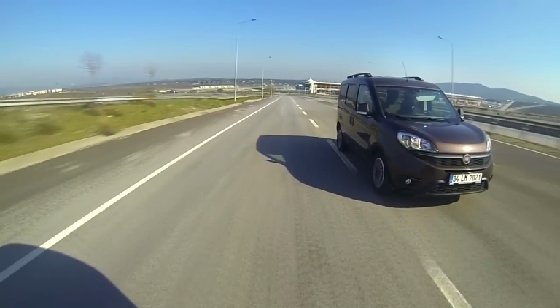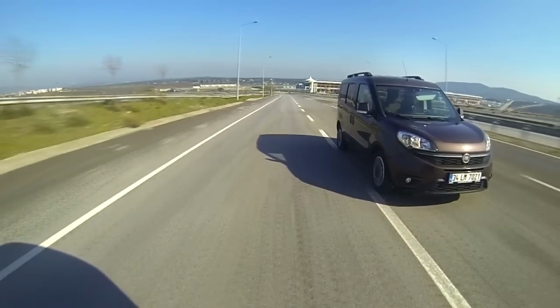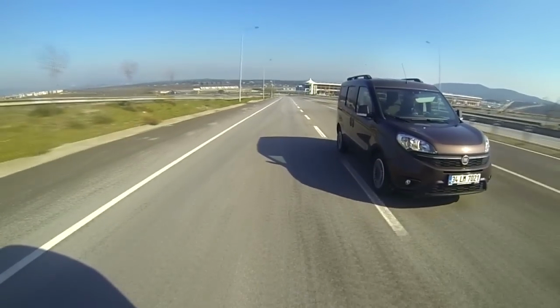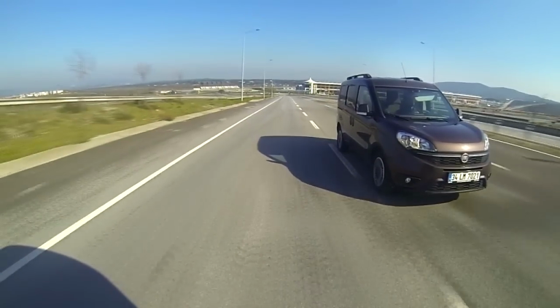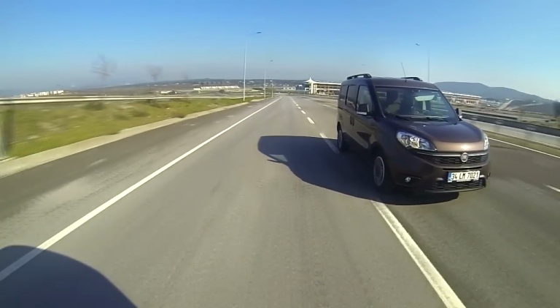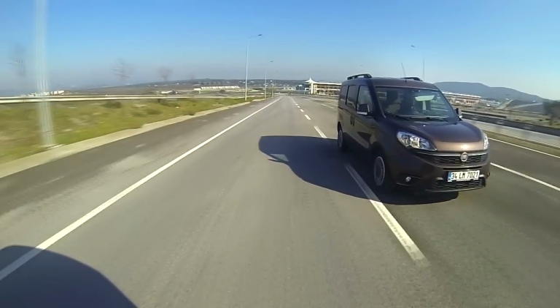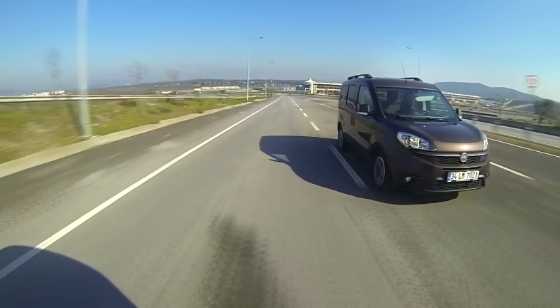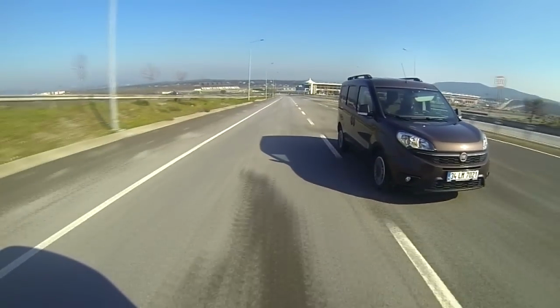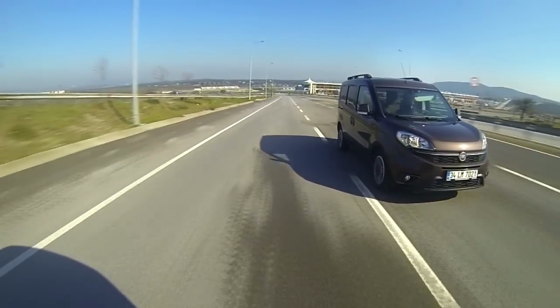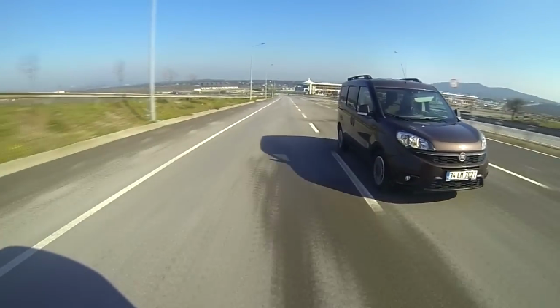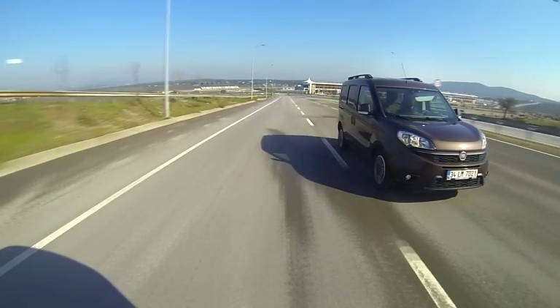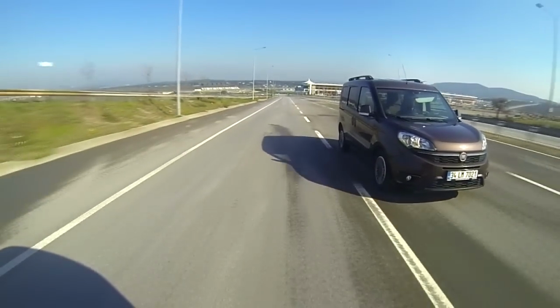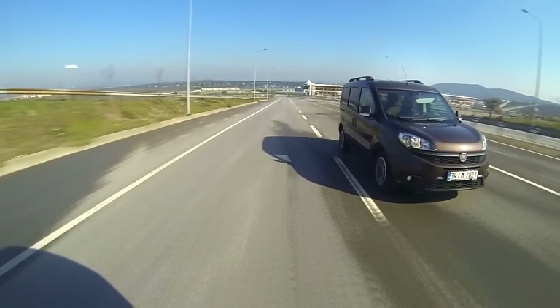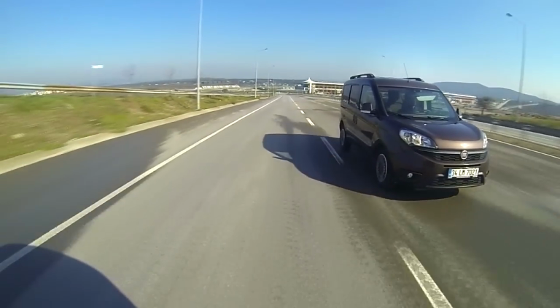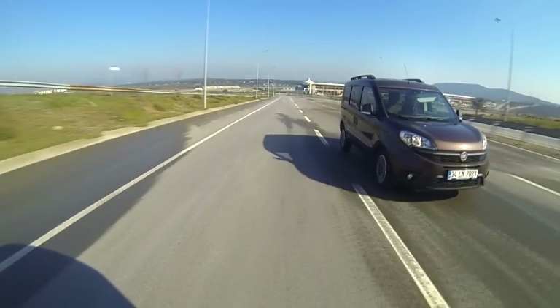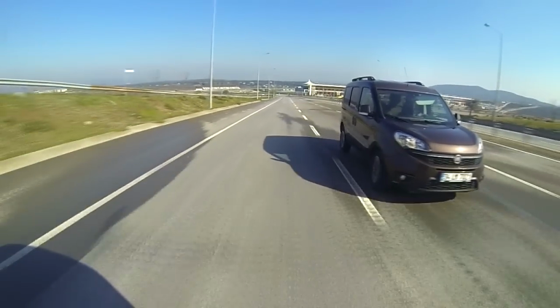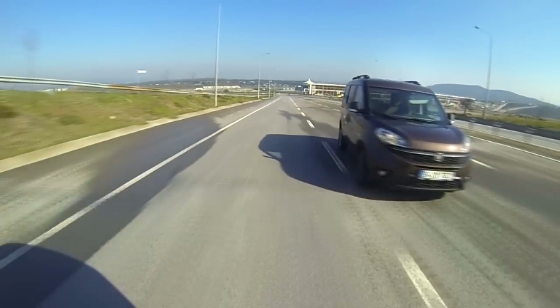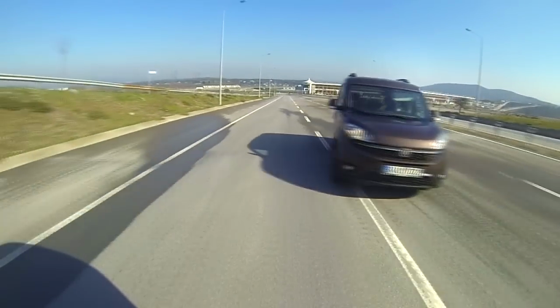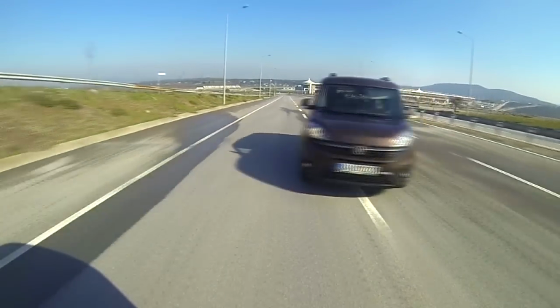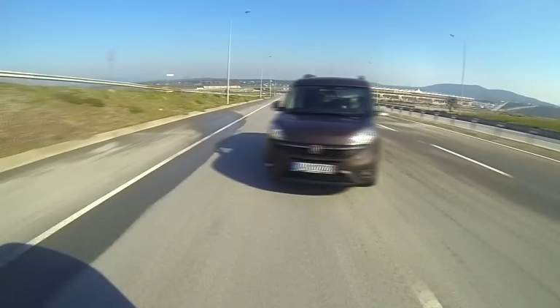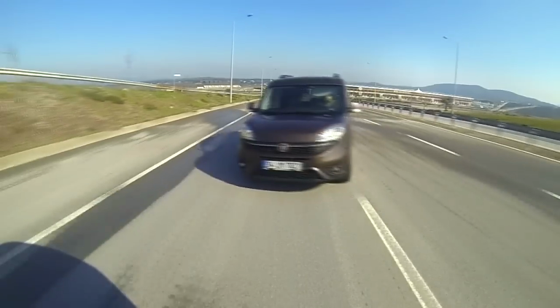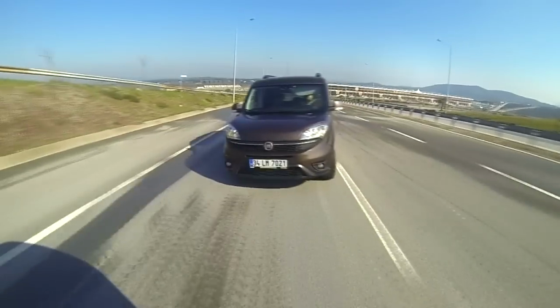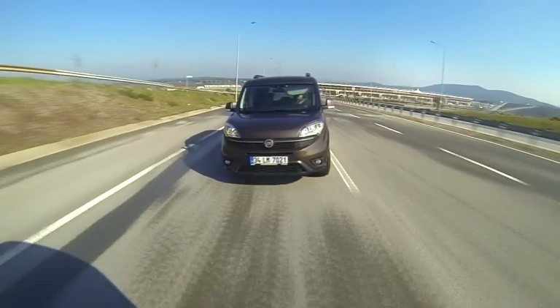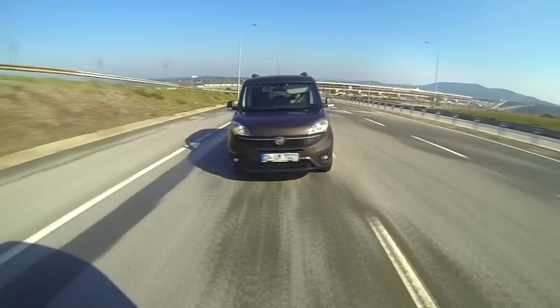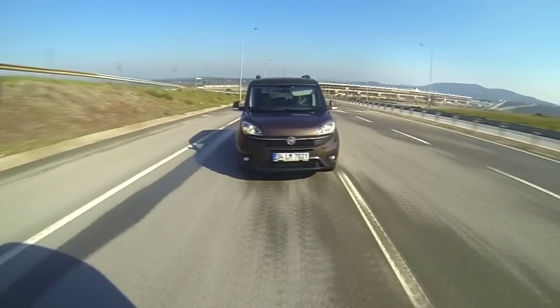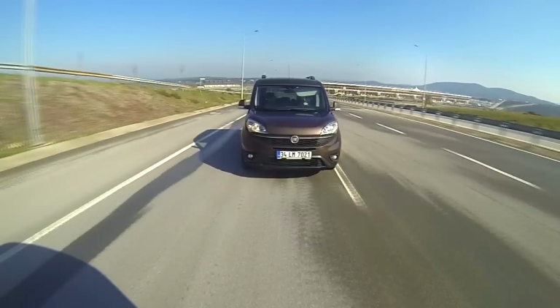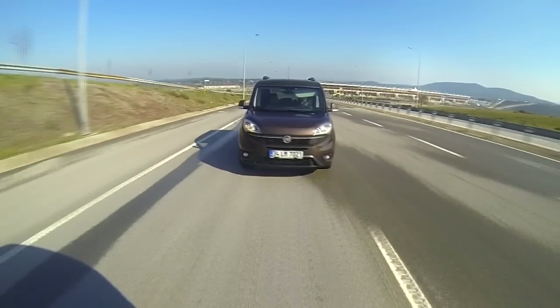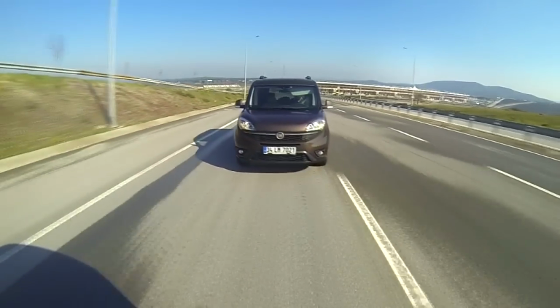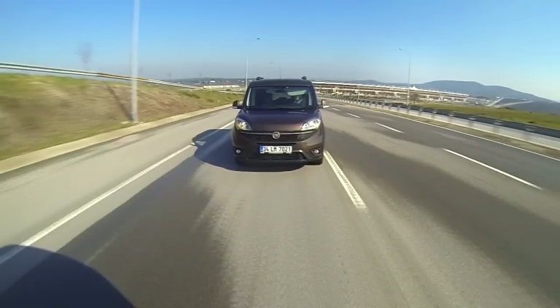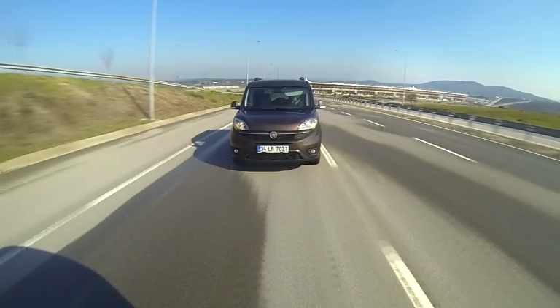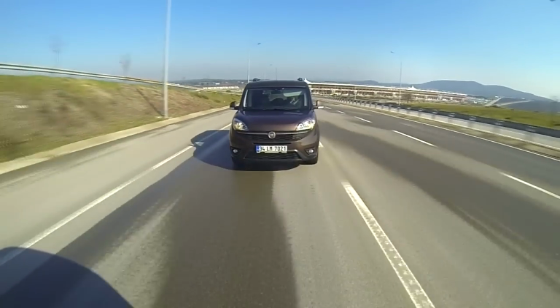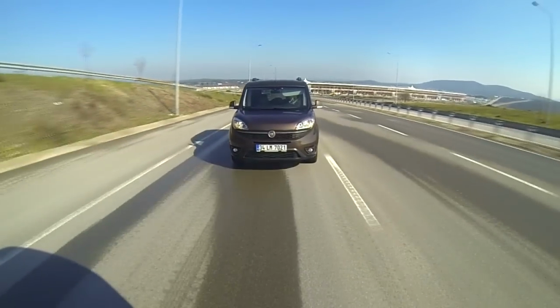Today we will look at Fiat's brand new product, the Doblo.